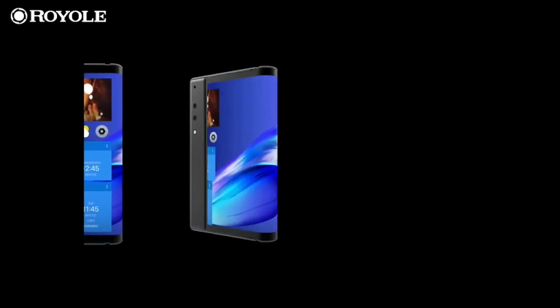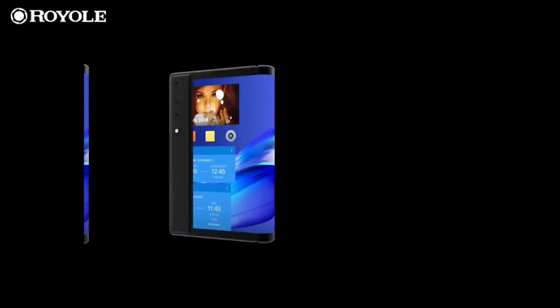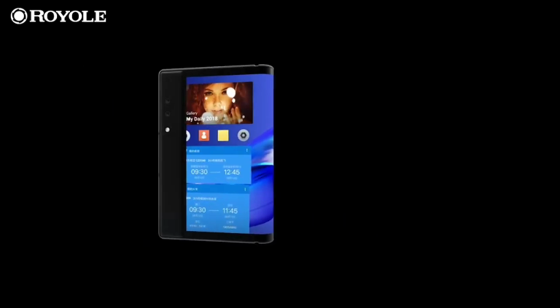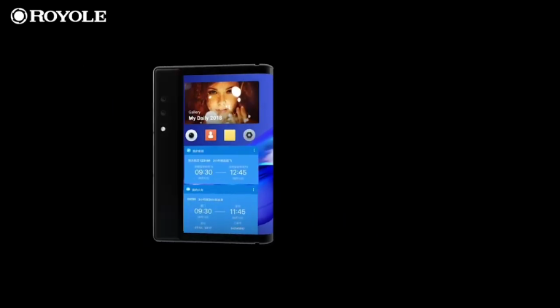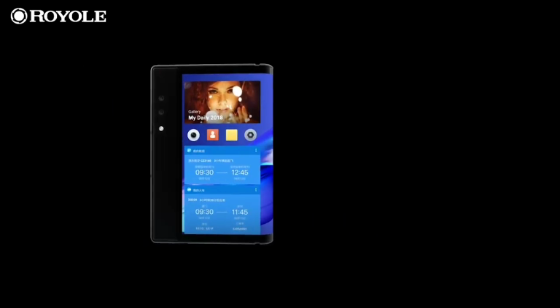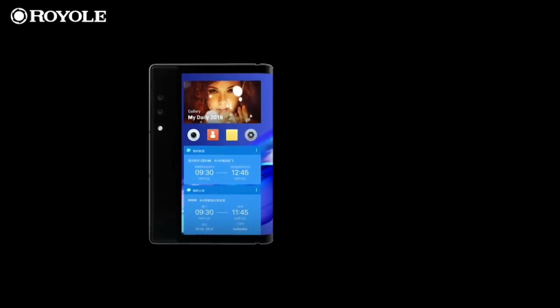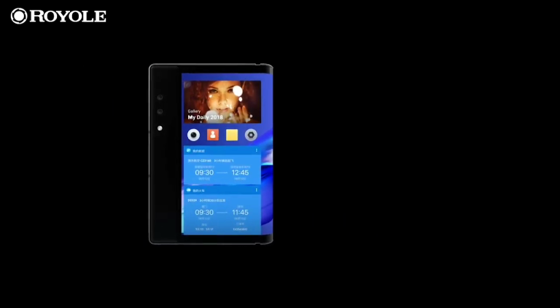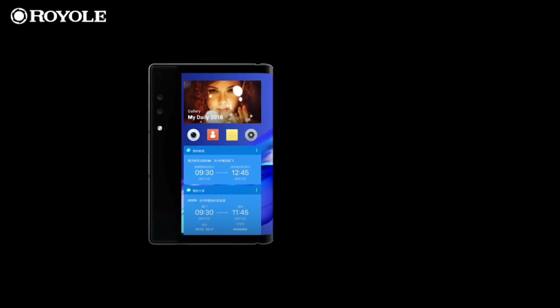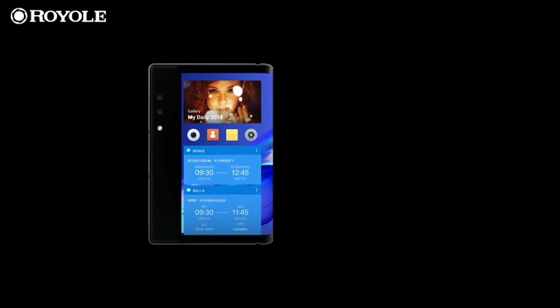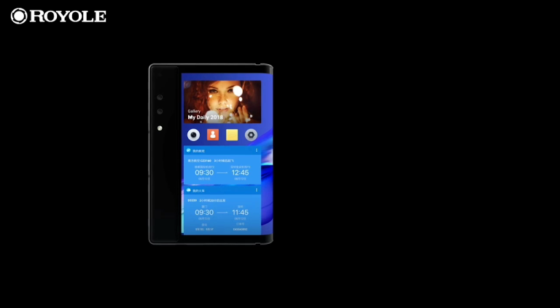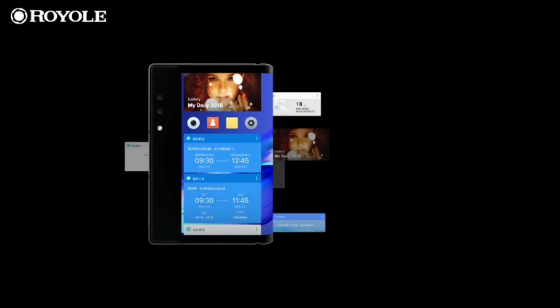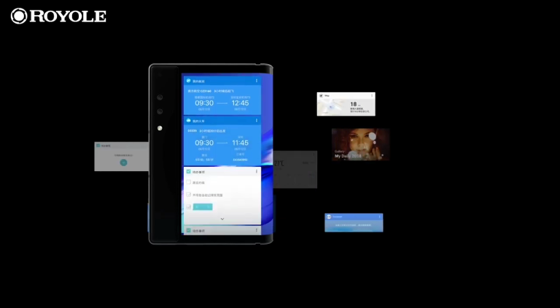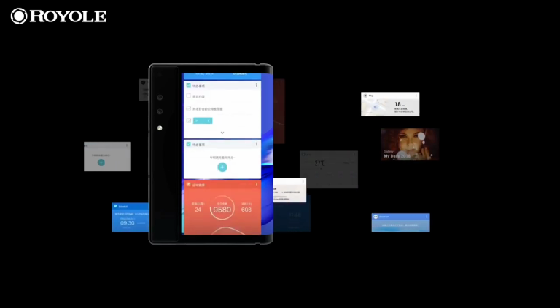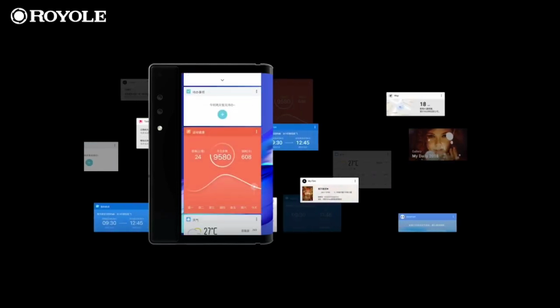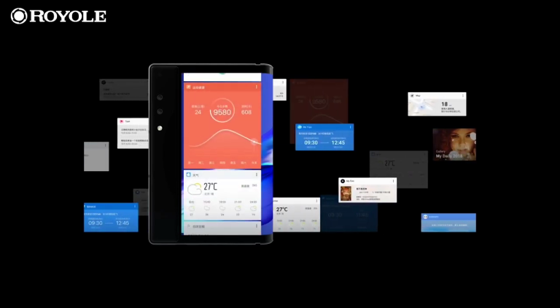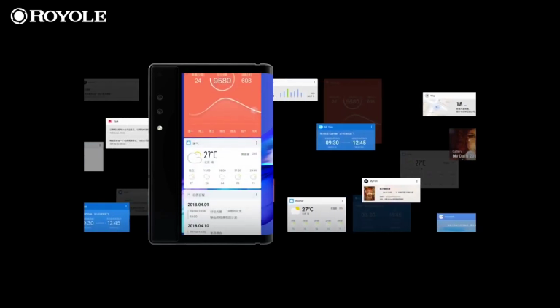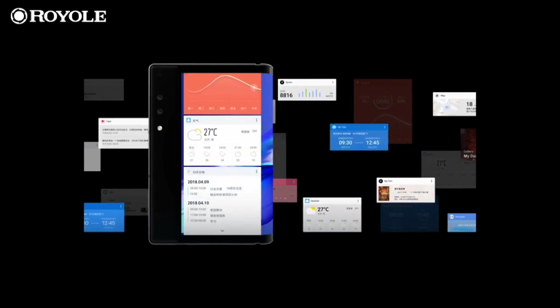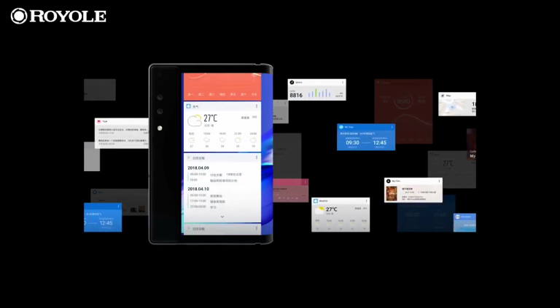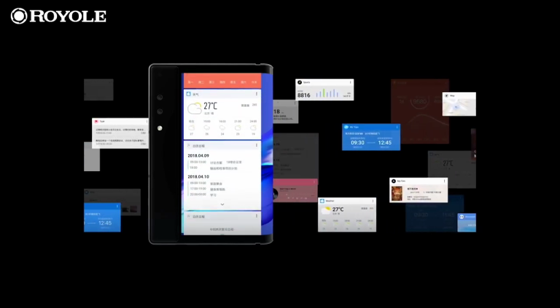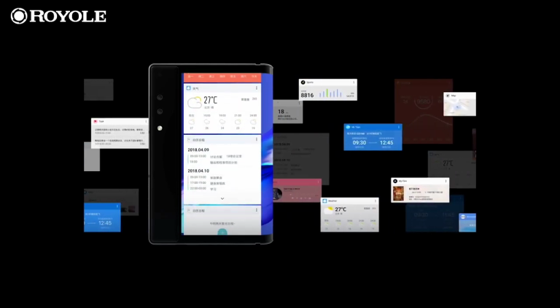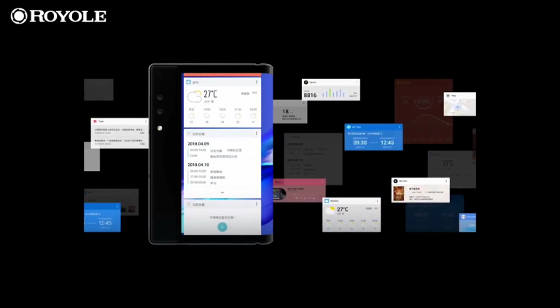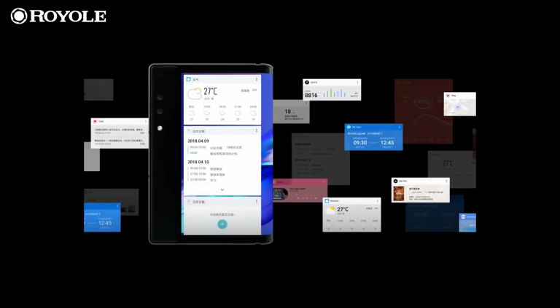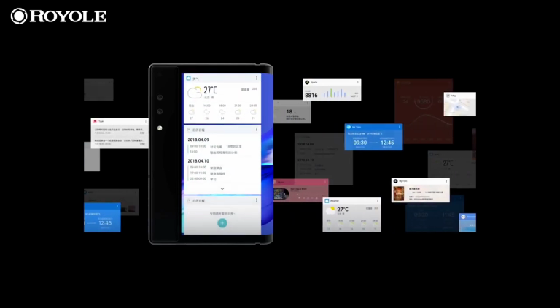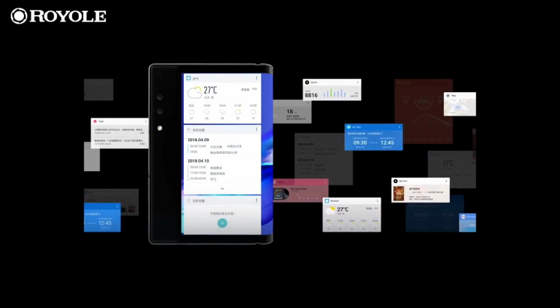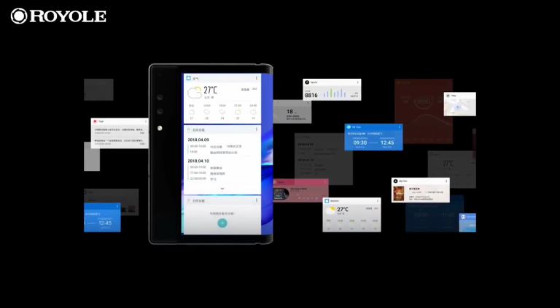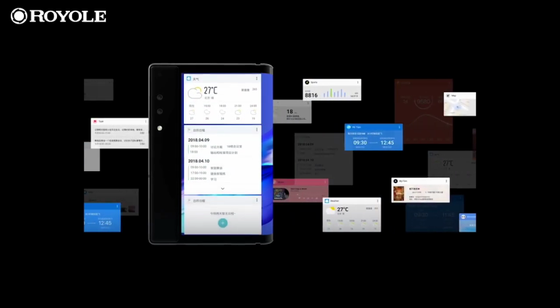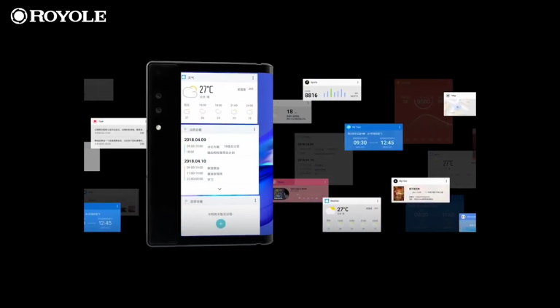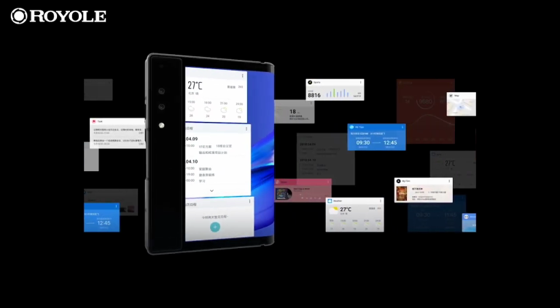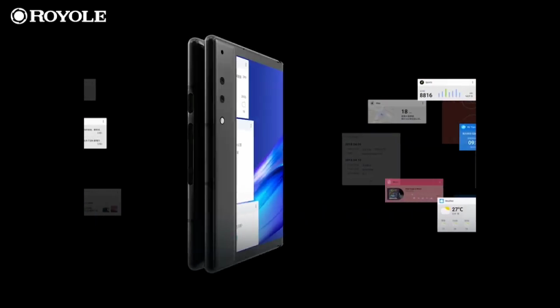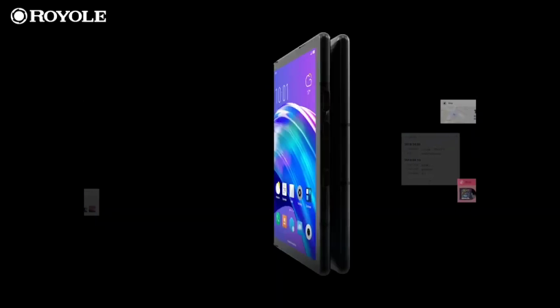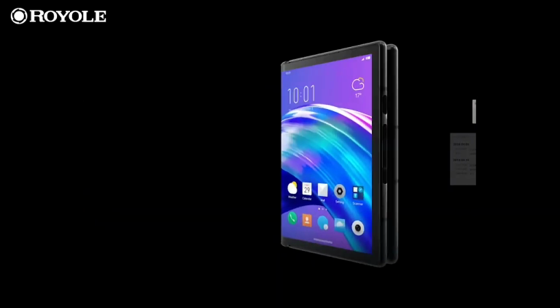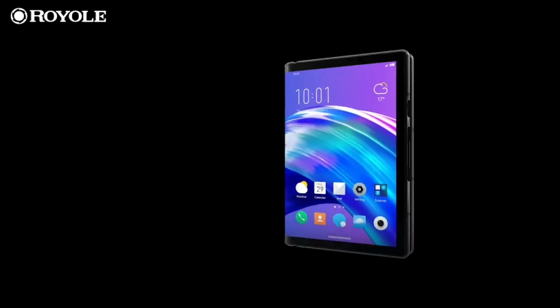It has a 16MP plus 20MP dual camera. The second camera module has a telephoto lens.